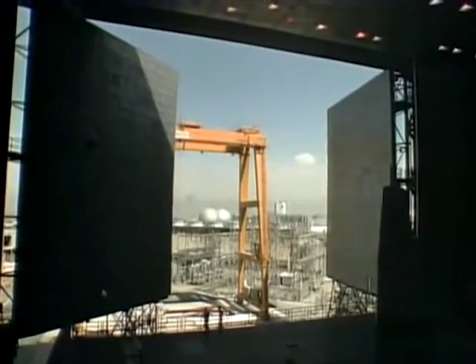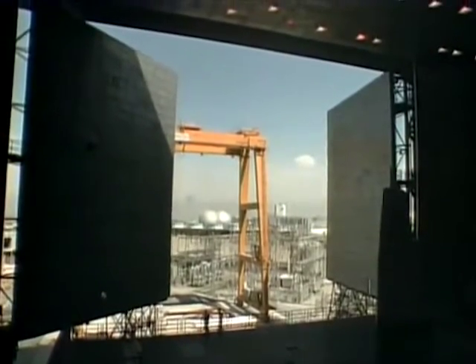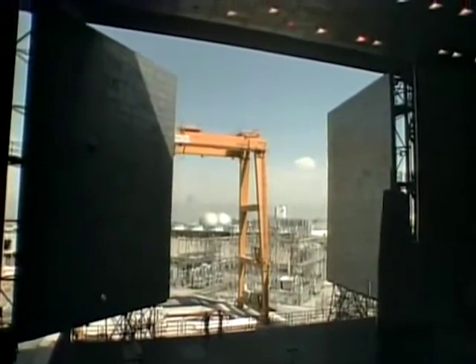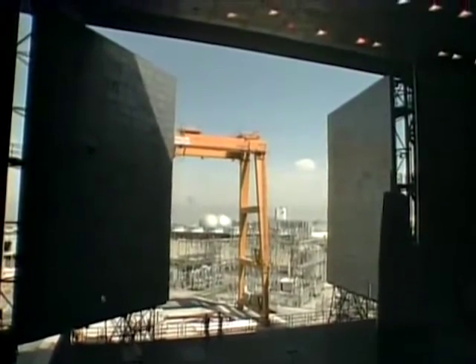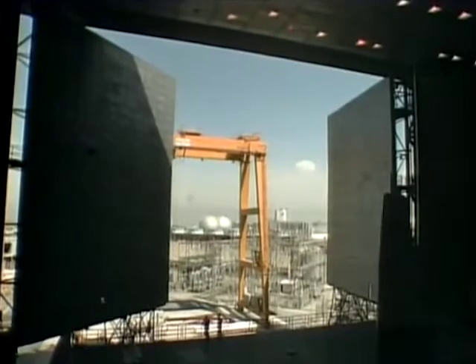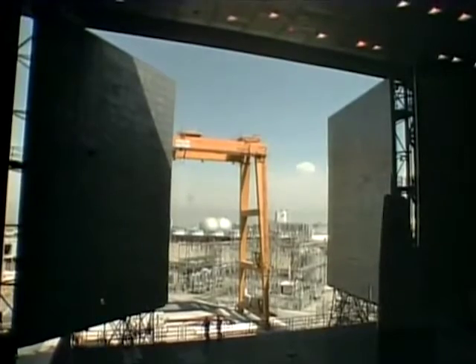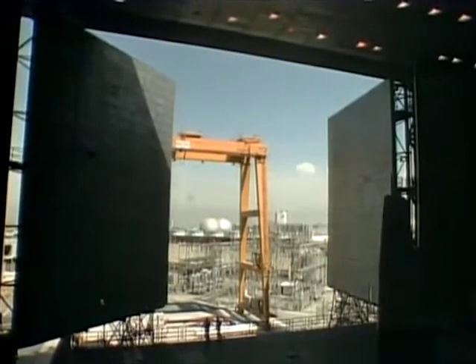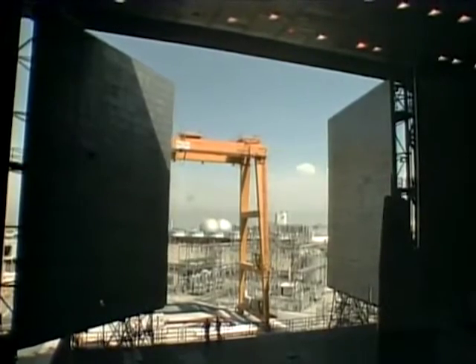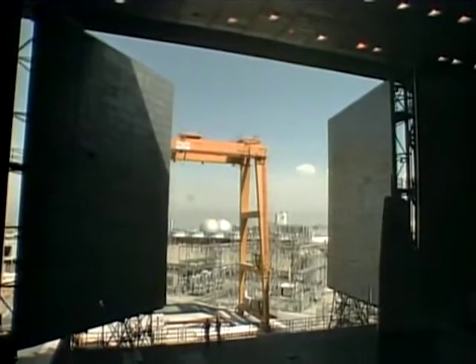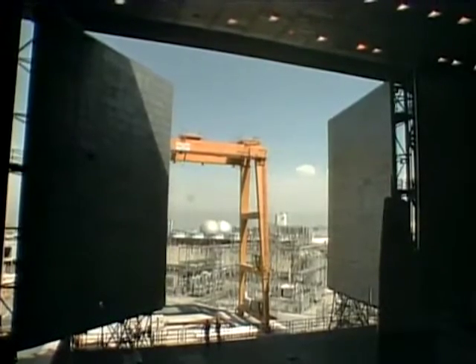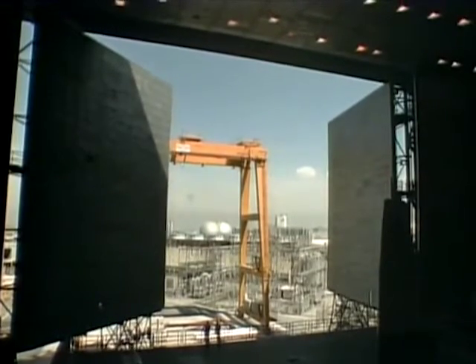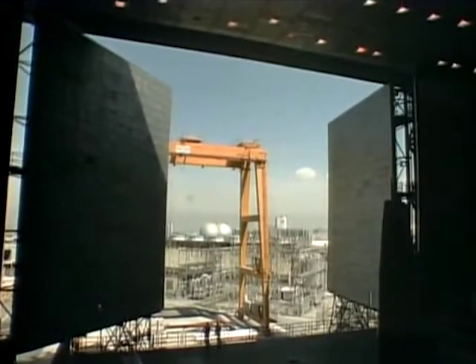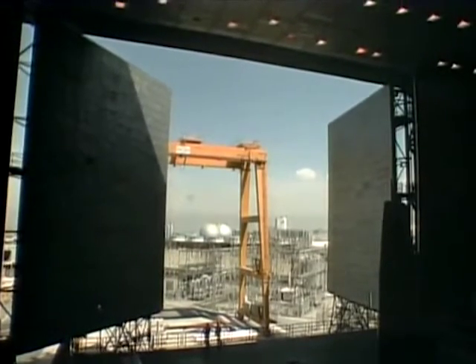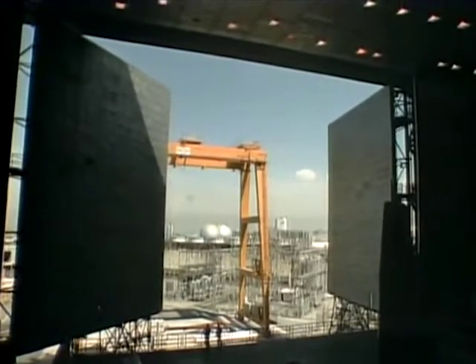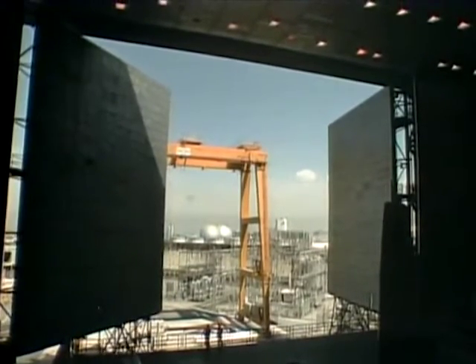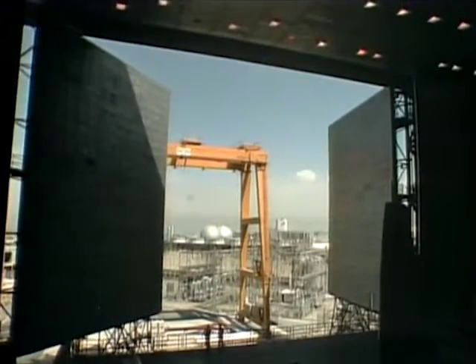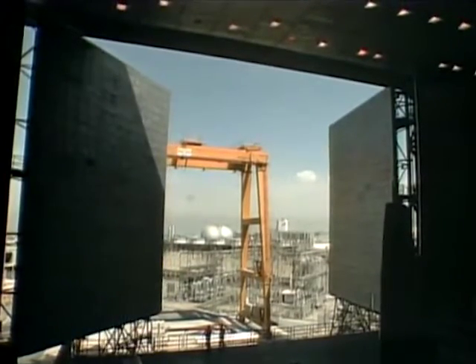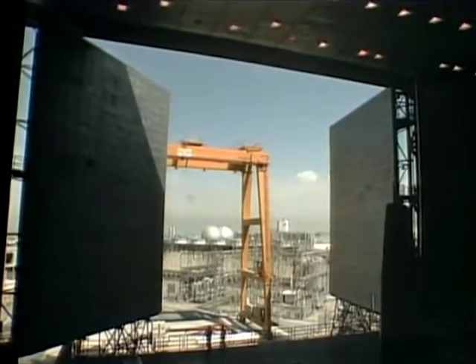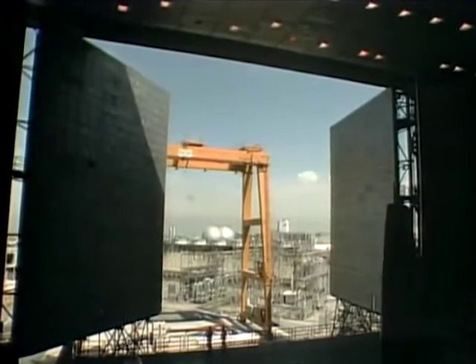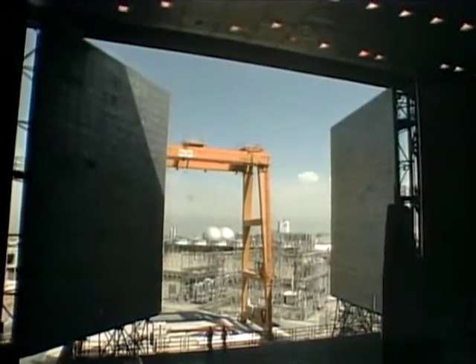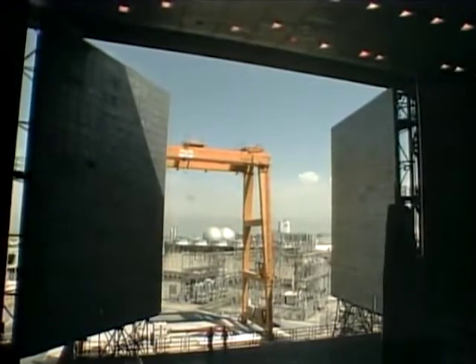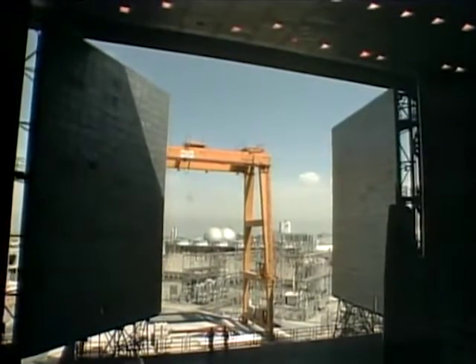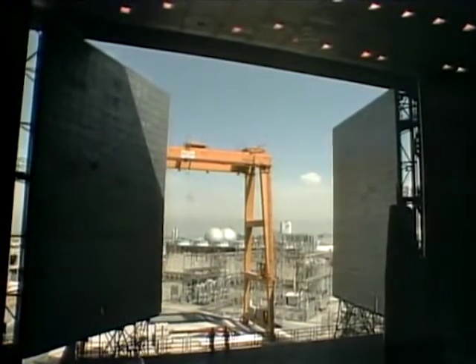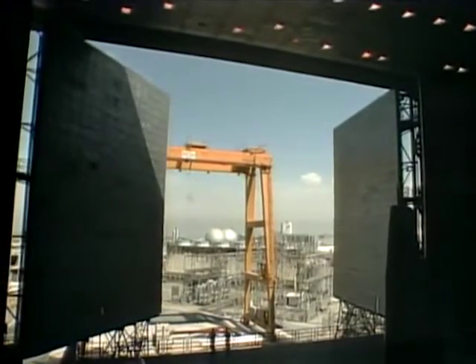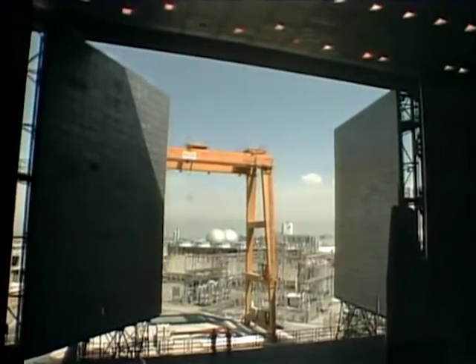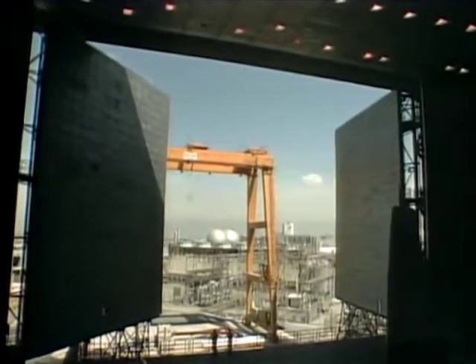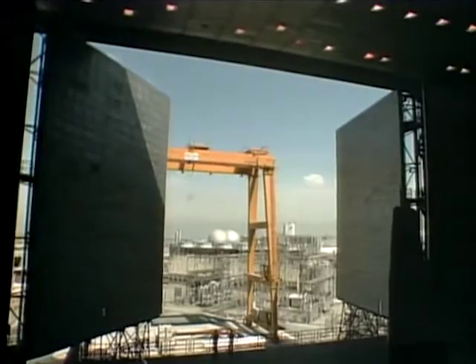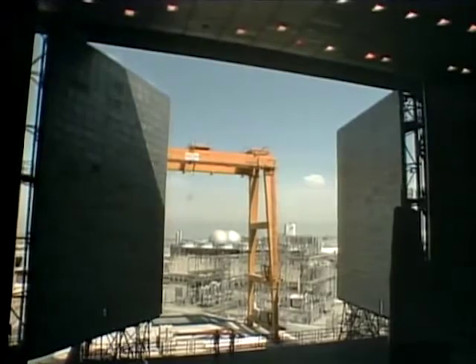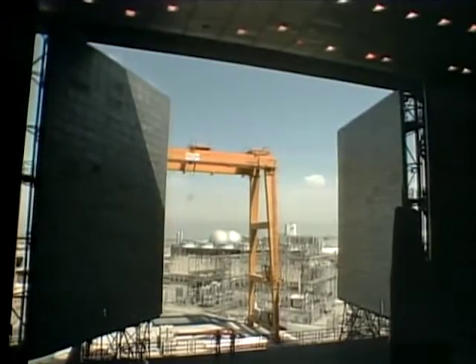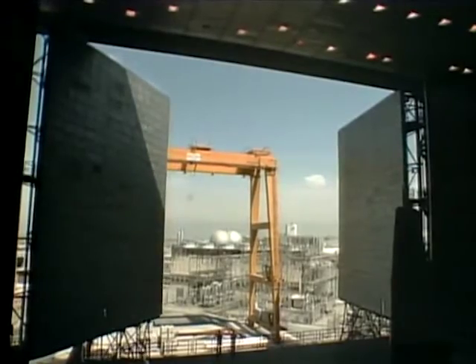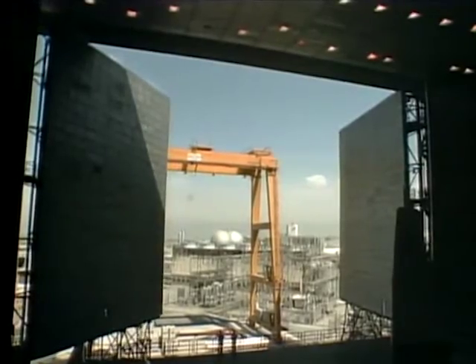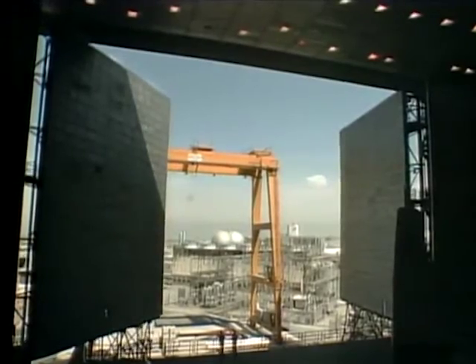The second wind tunnel test section measures 80 by 120 feet. In every way, this test section is large.